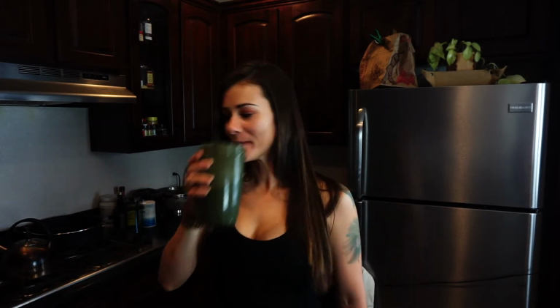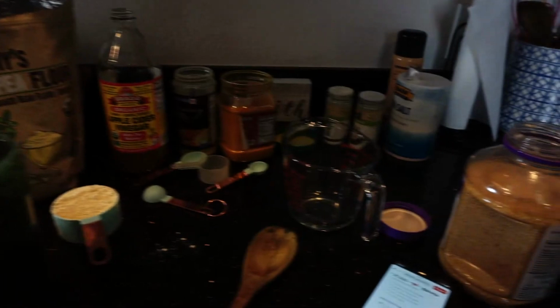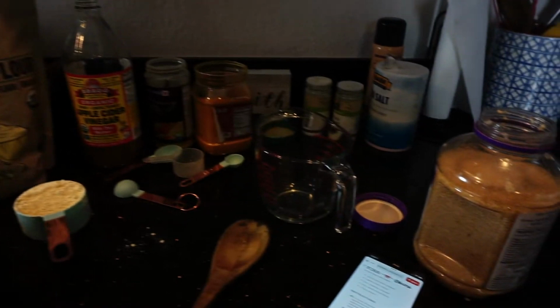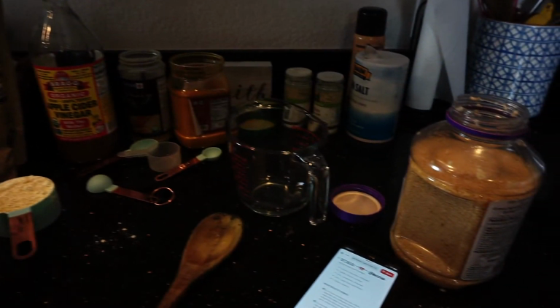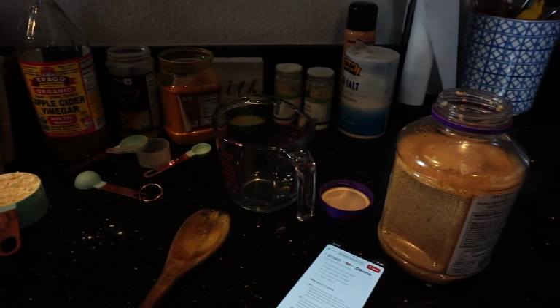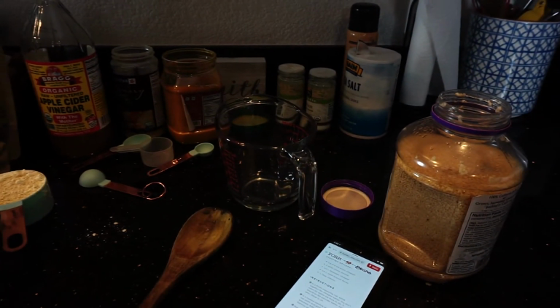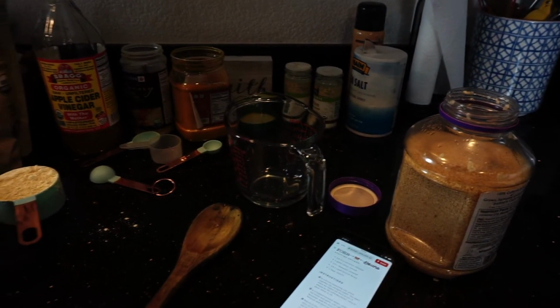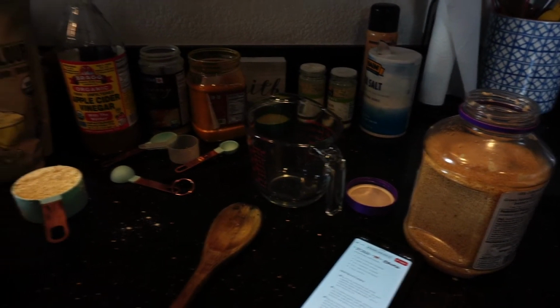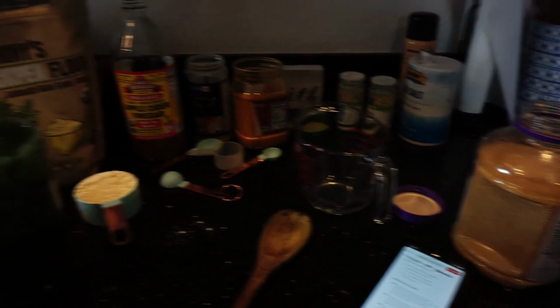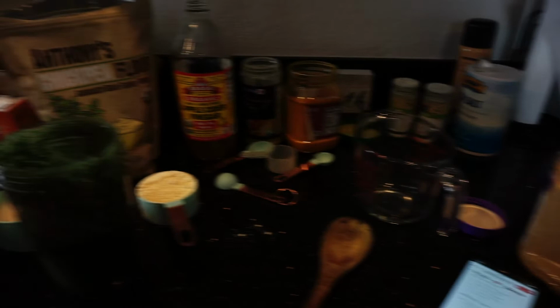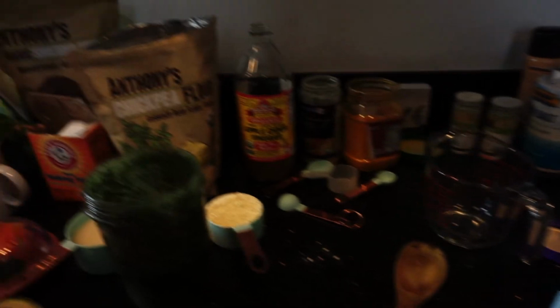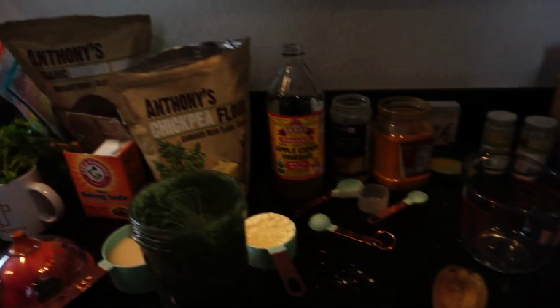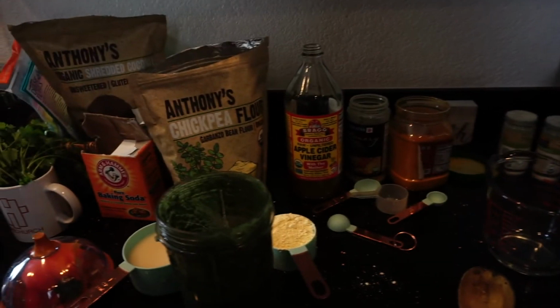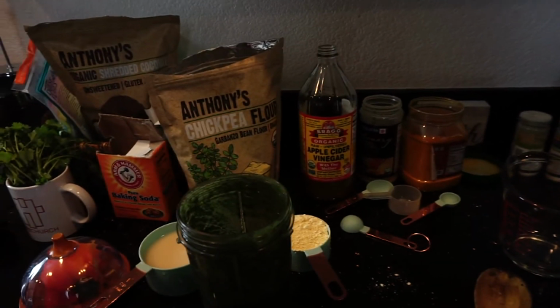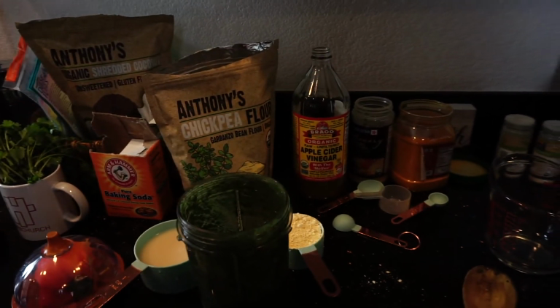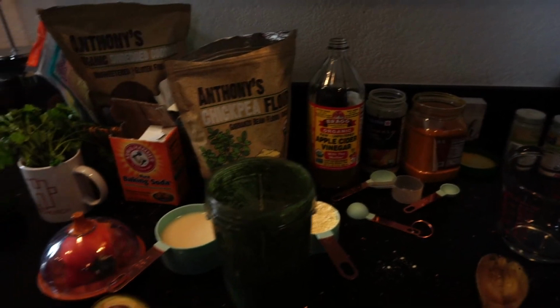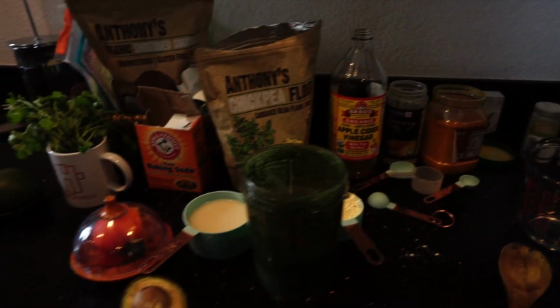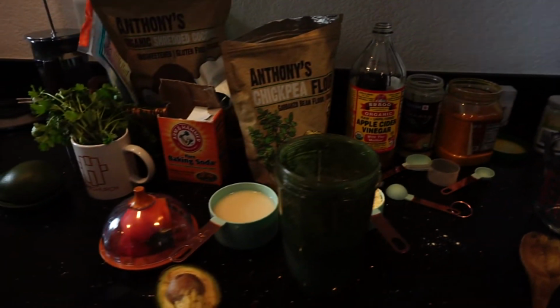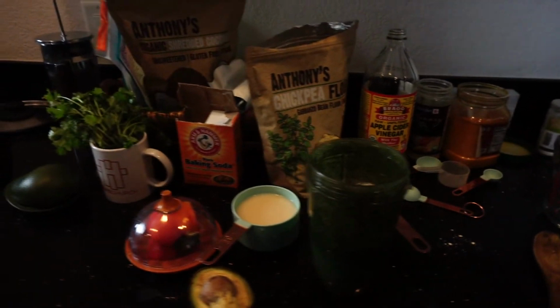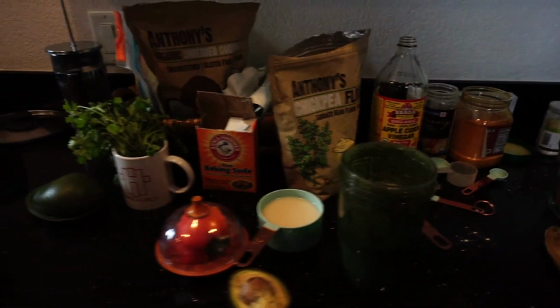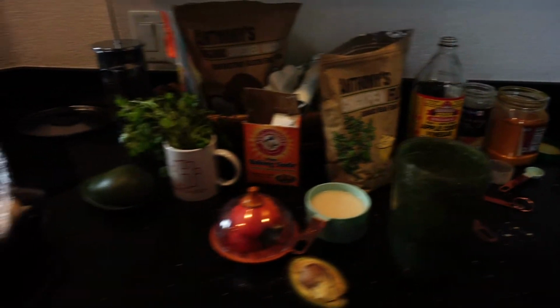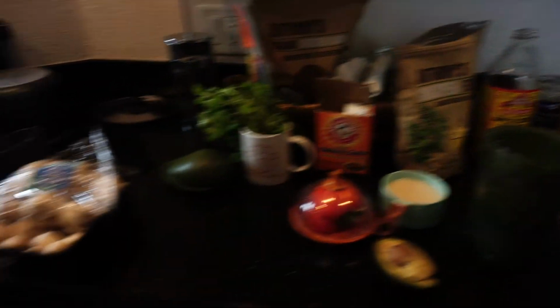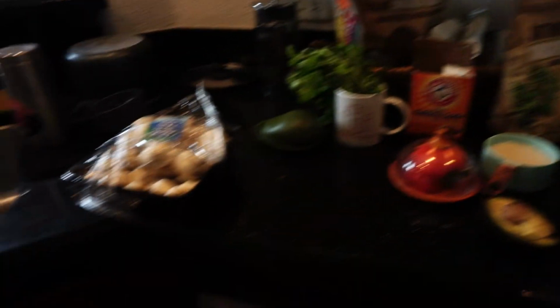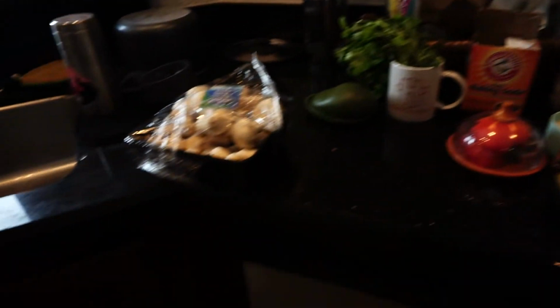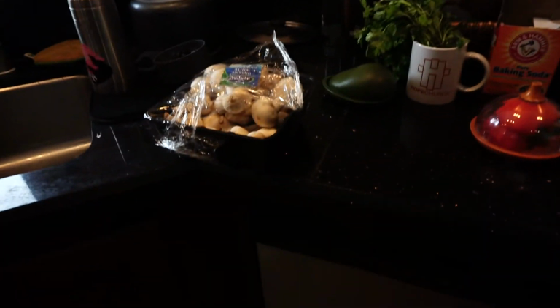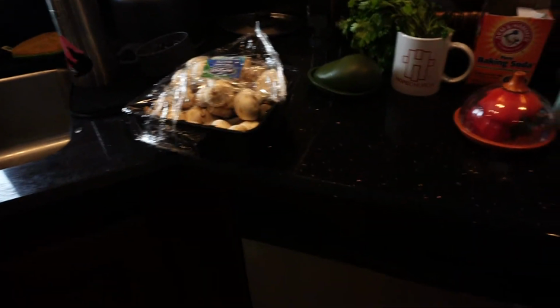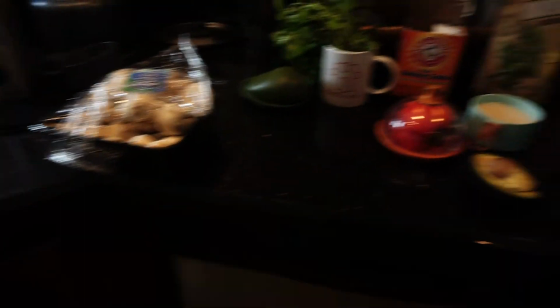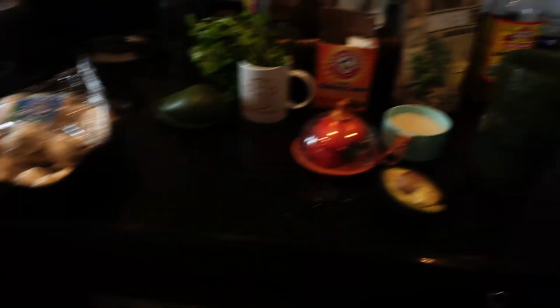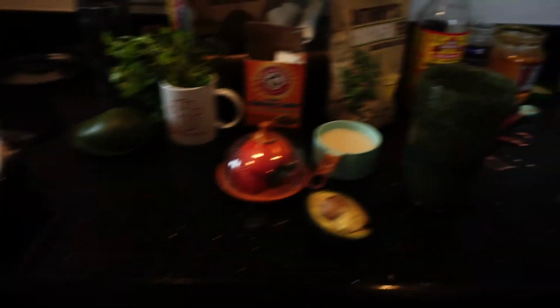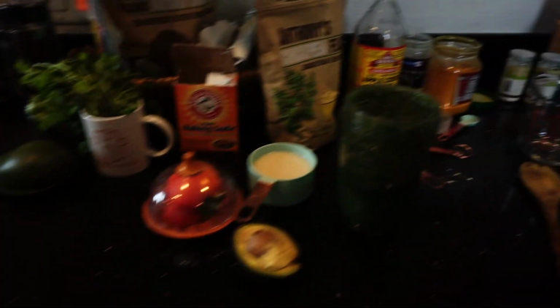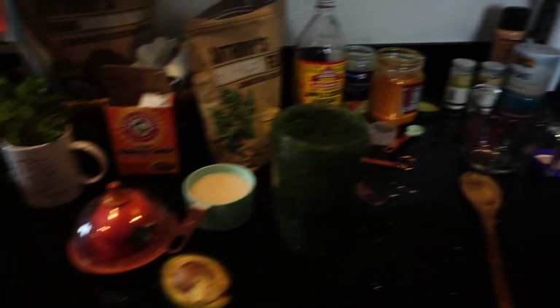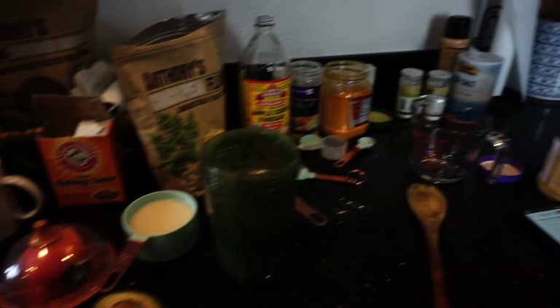This is what my counter looks like right now. Insanity.